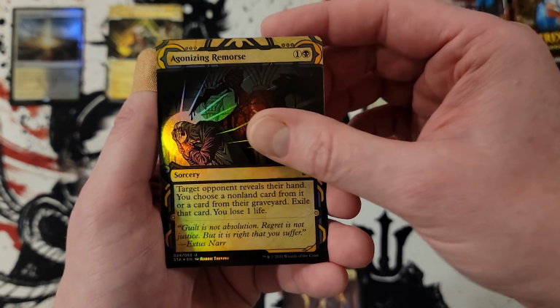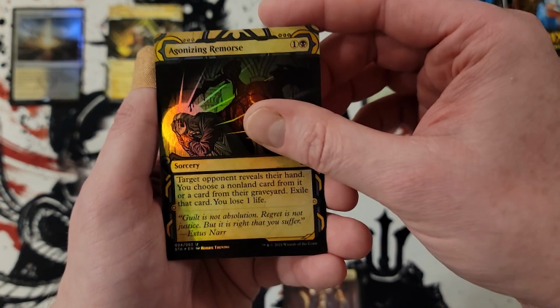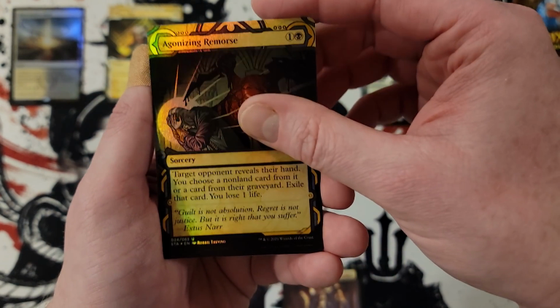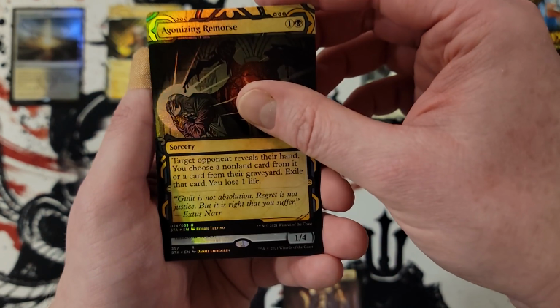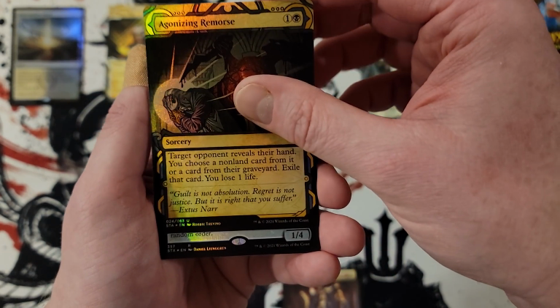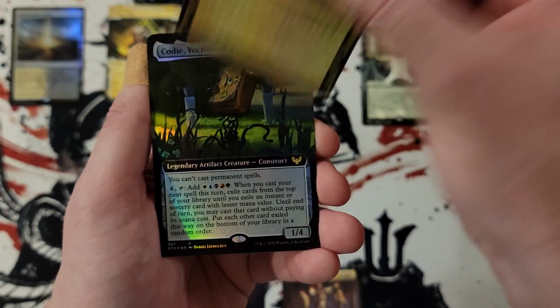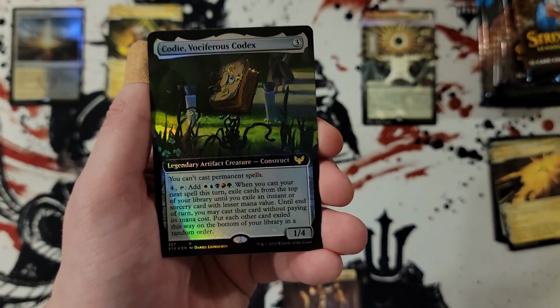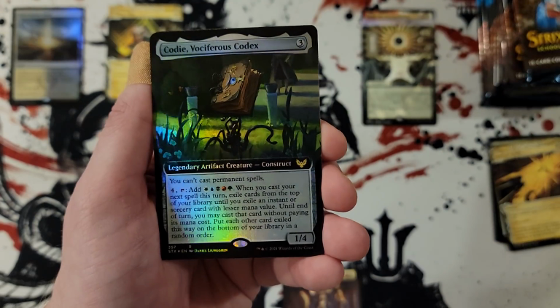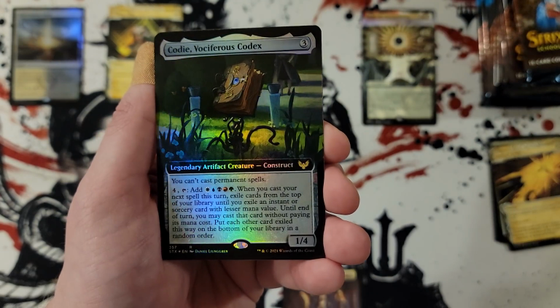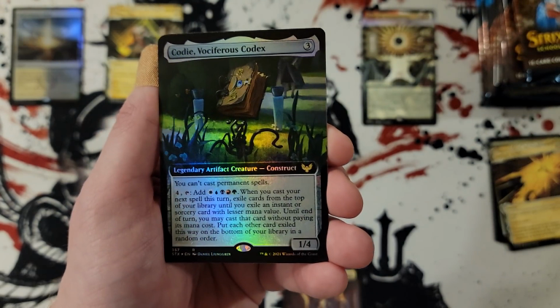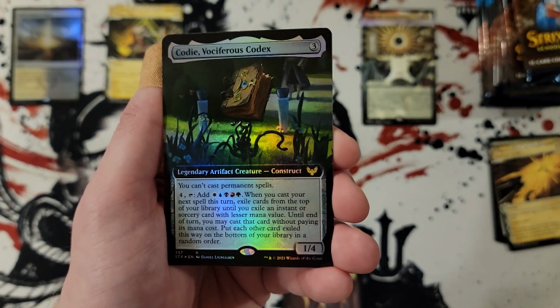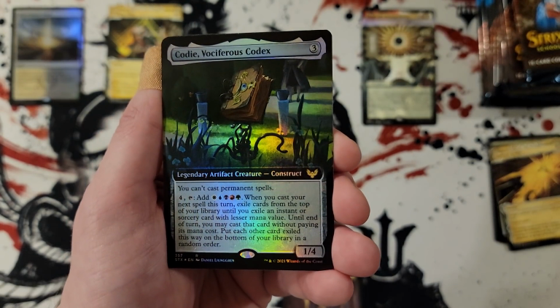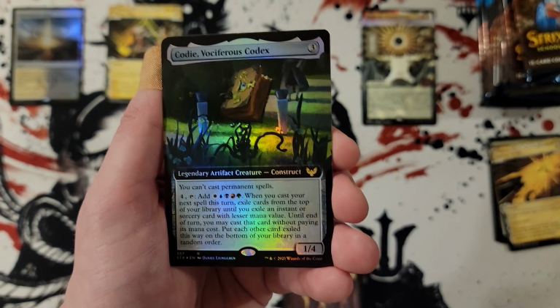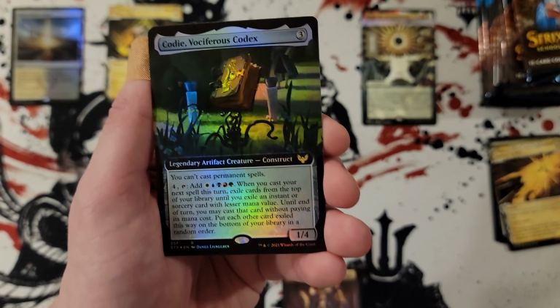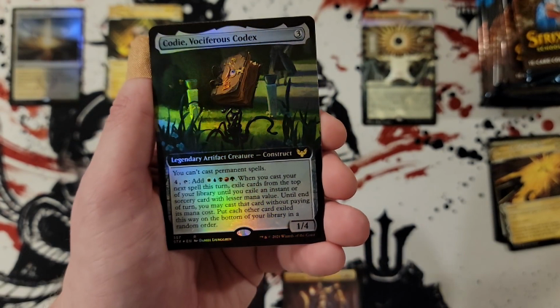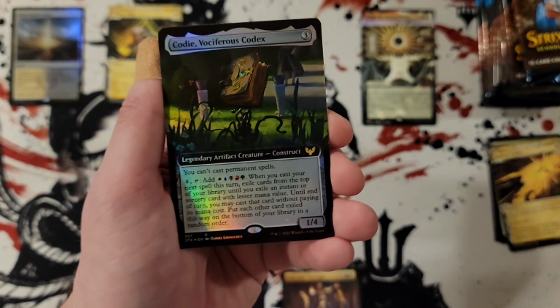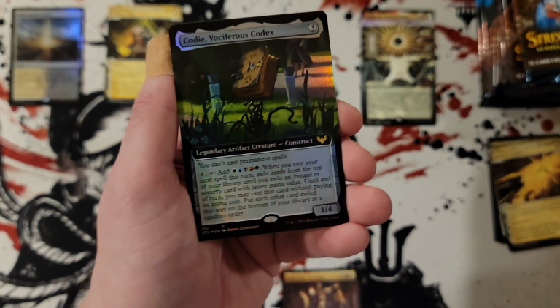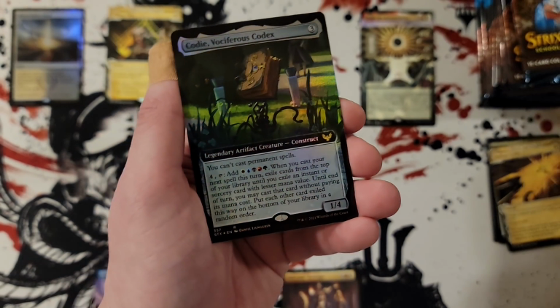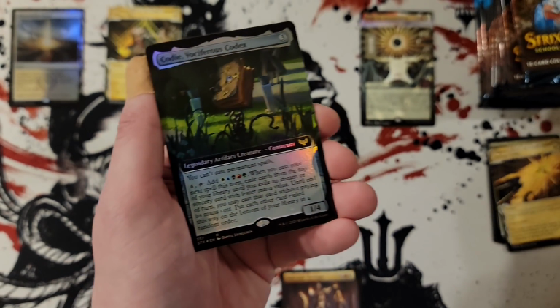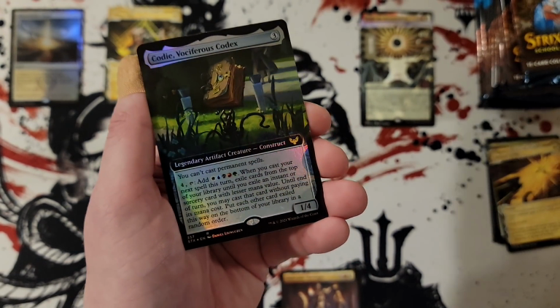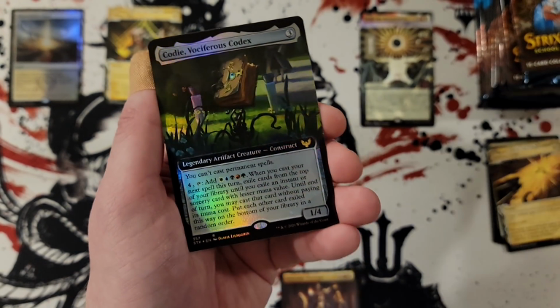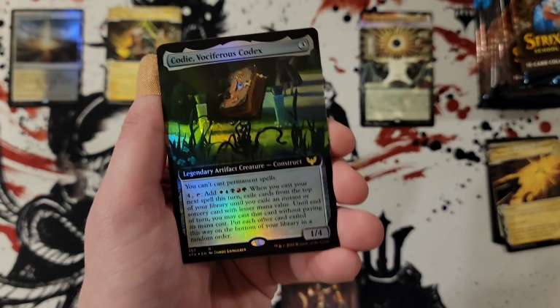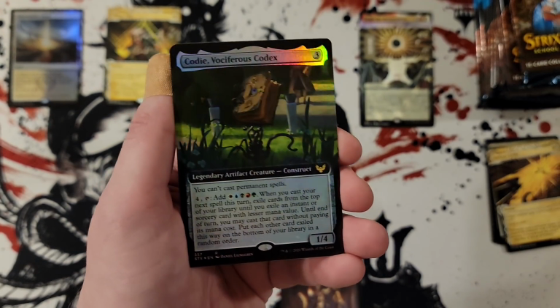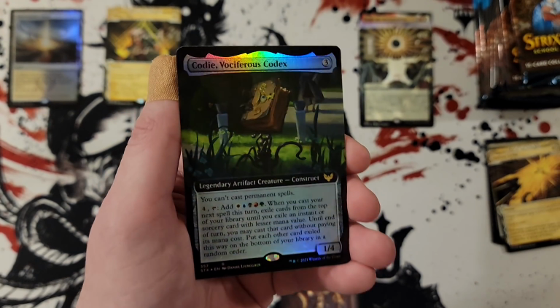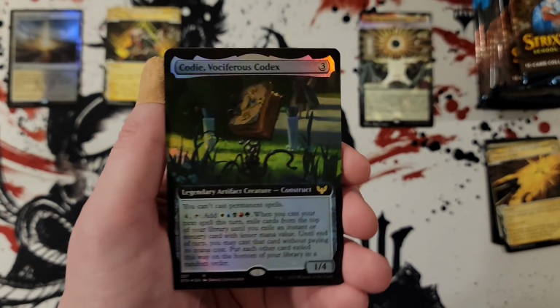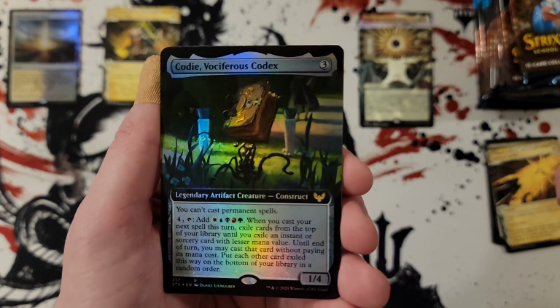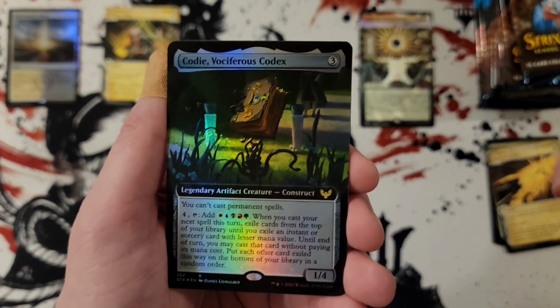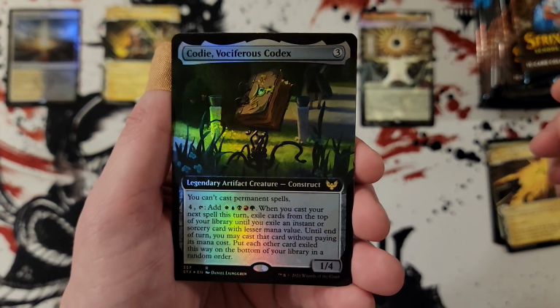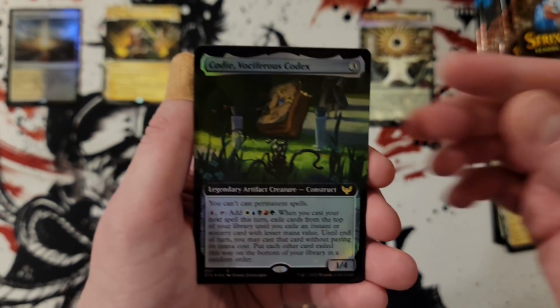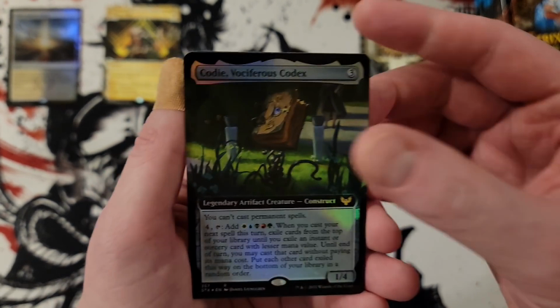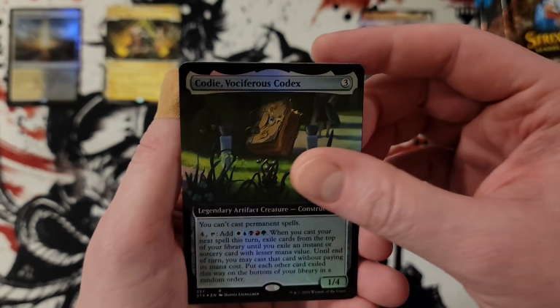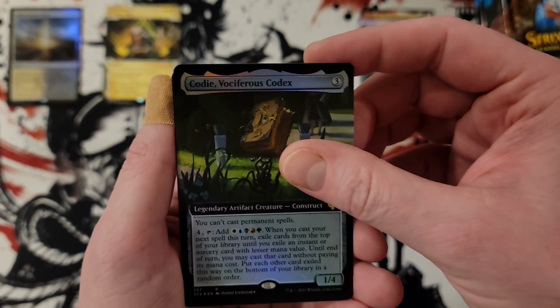Agonizing remorse and Codie — which is actually kind of a neat pull.